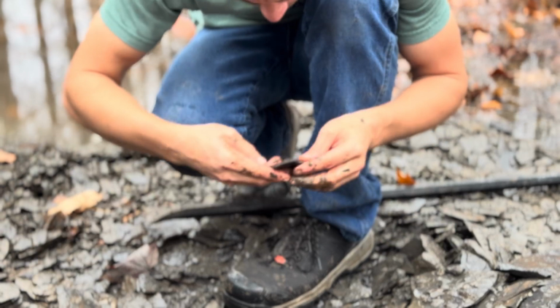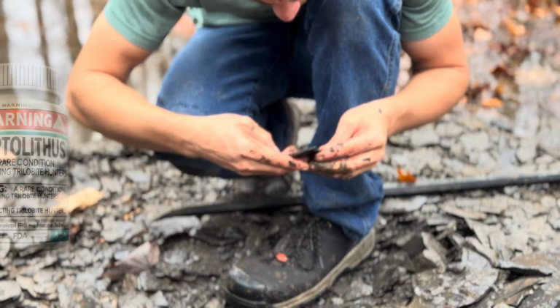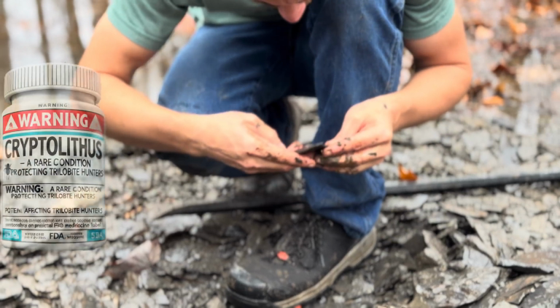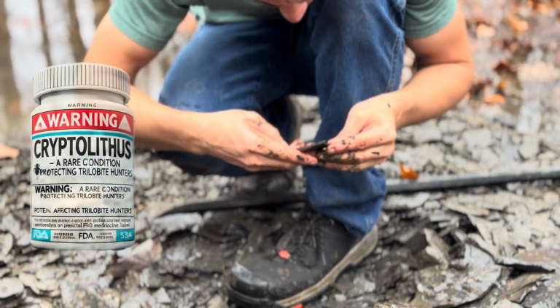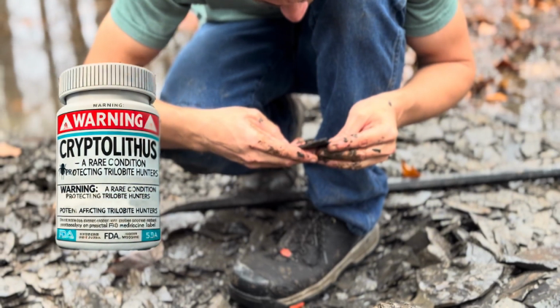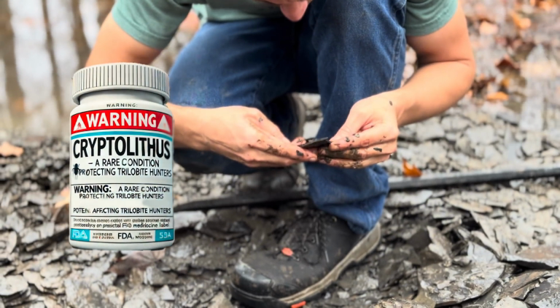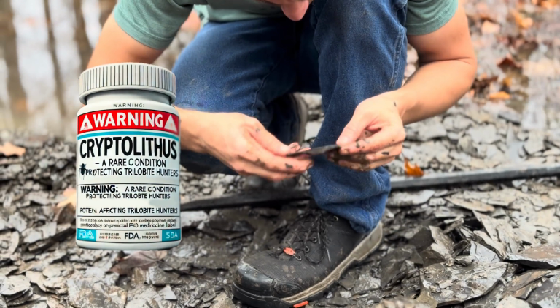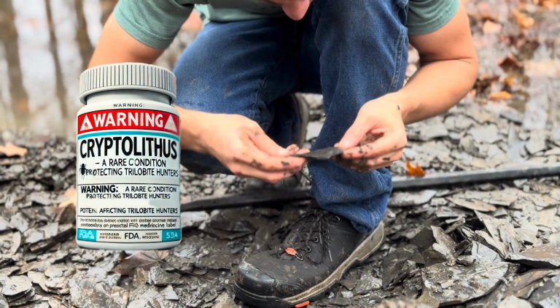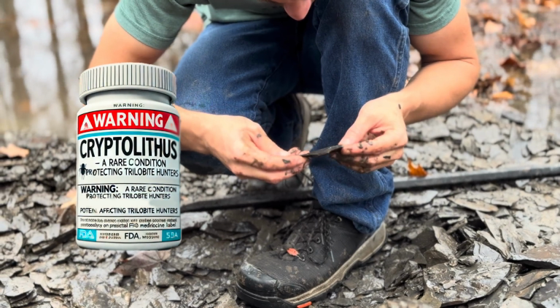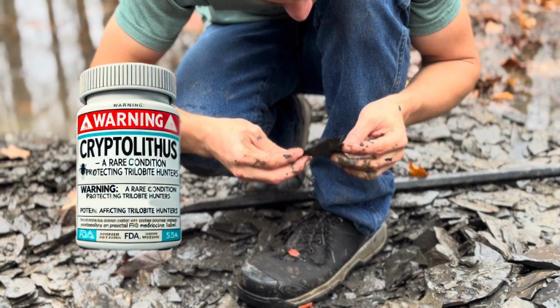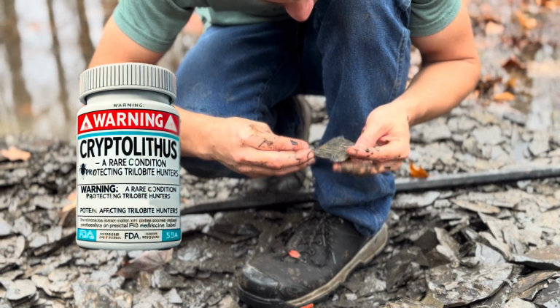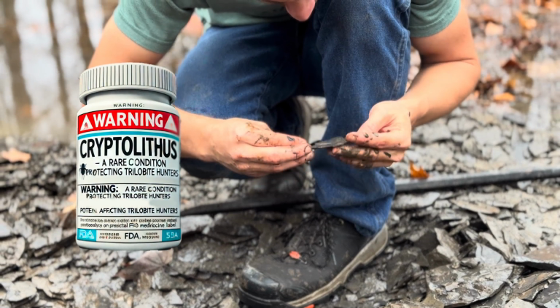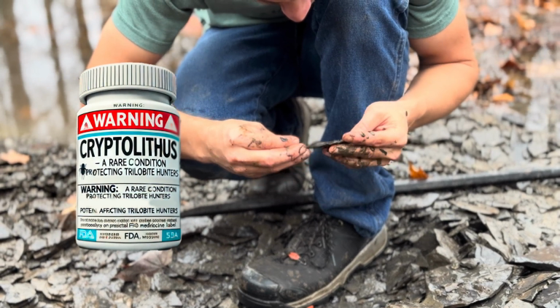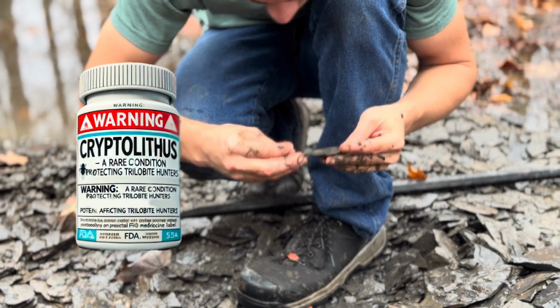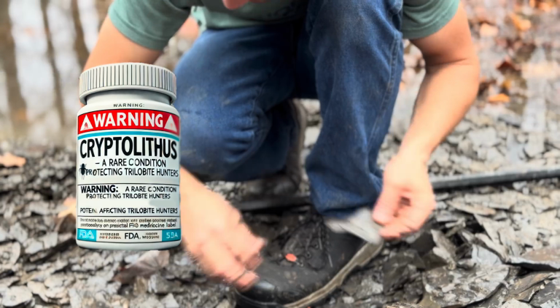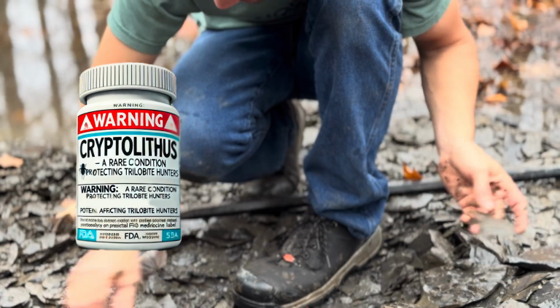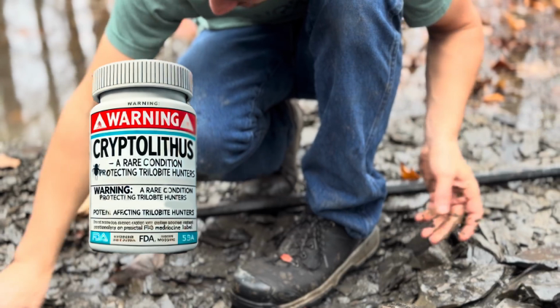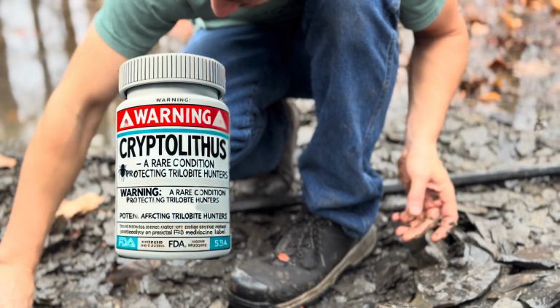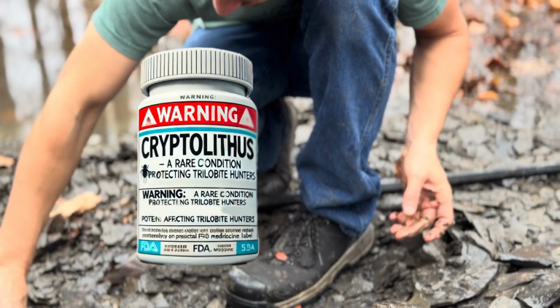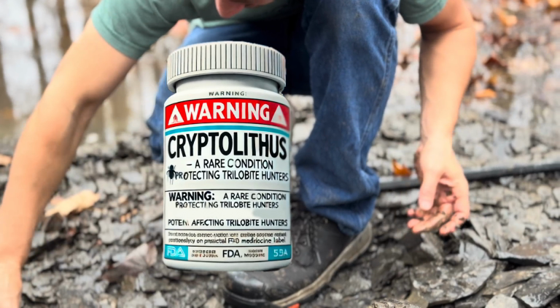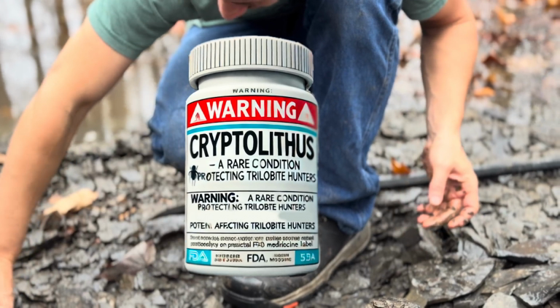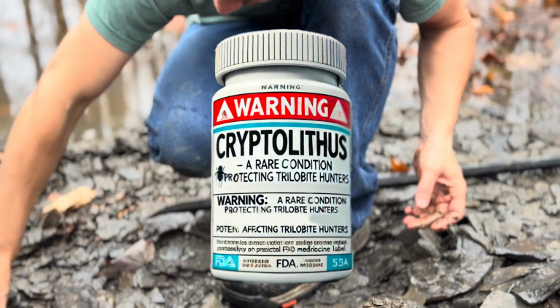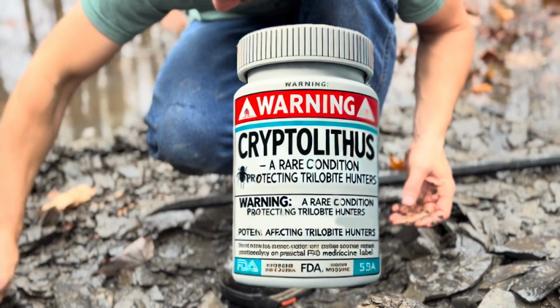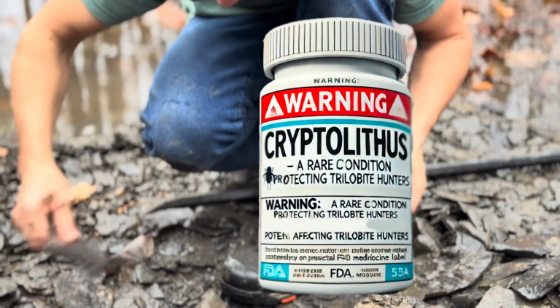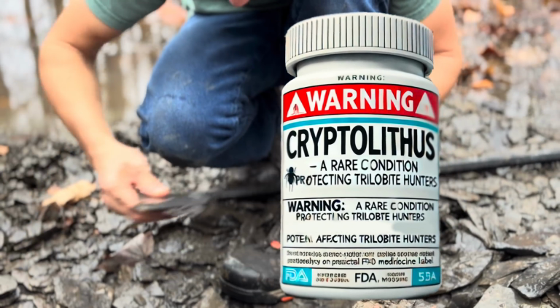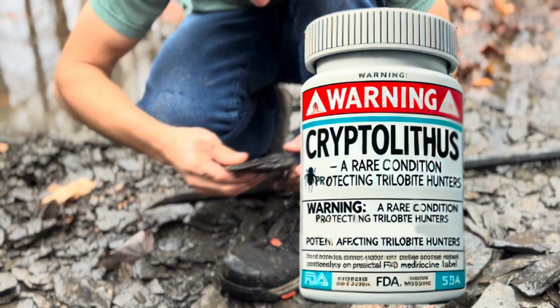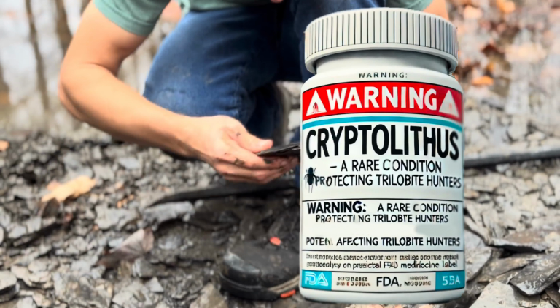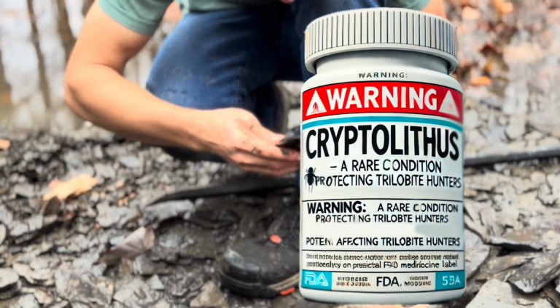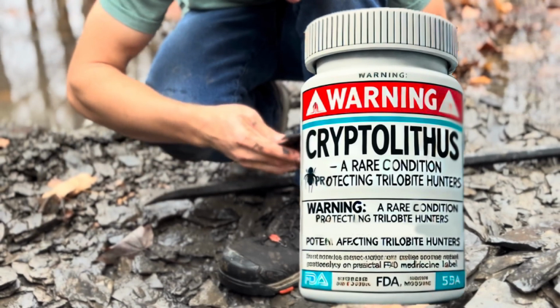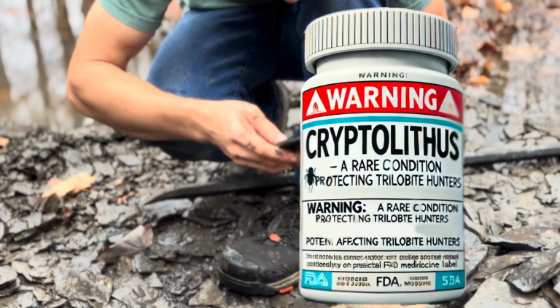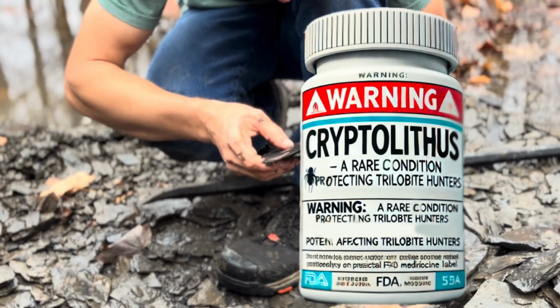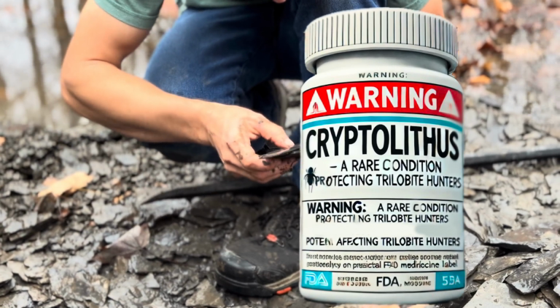This sounds like a disease. I got Cryptolith.